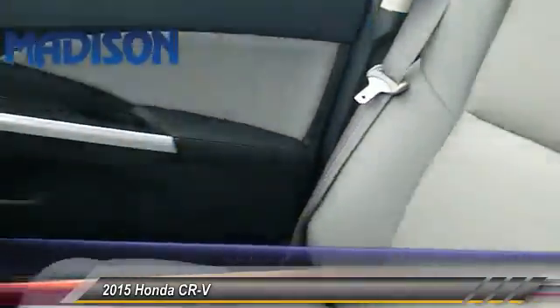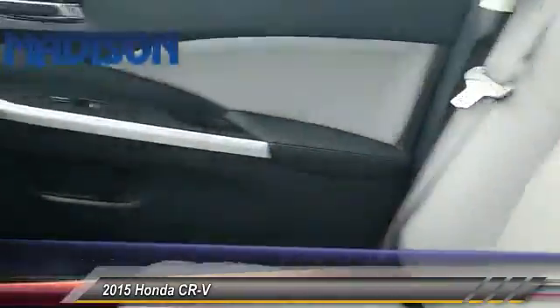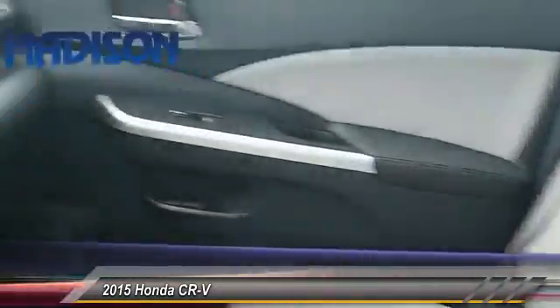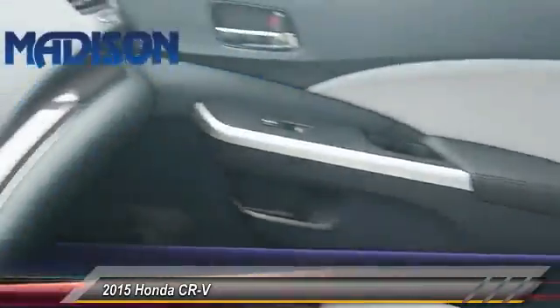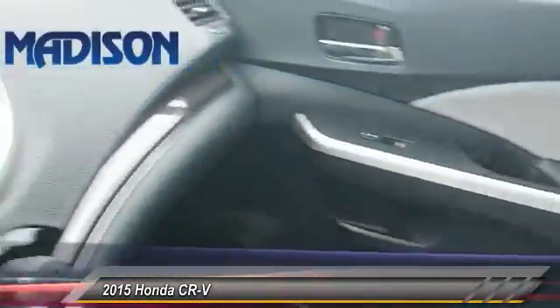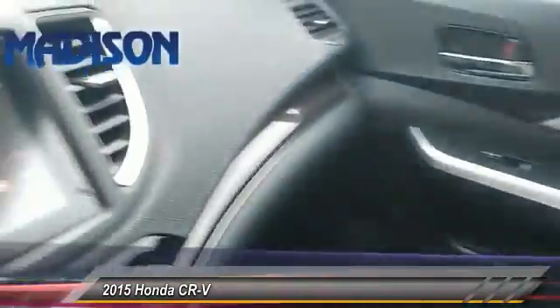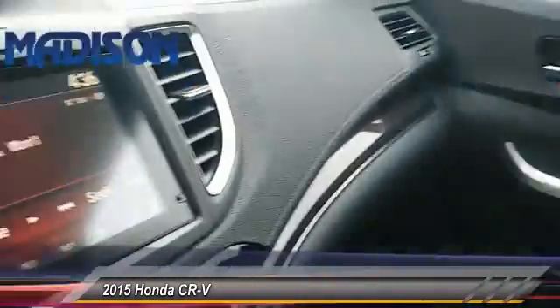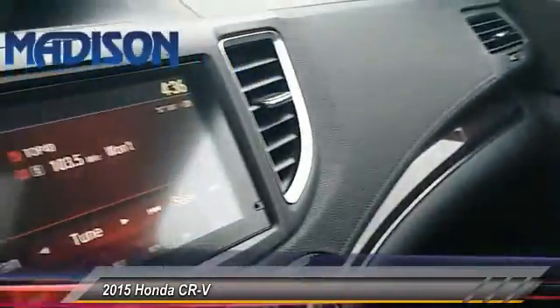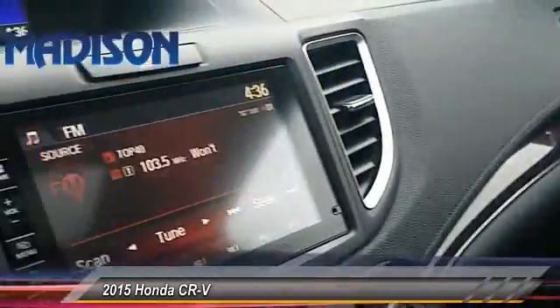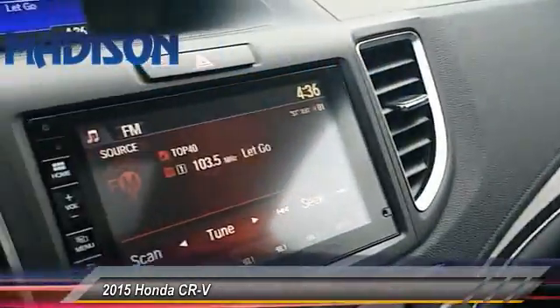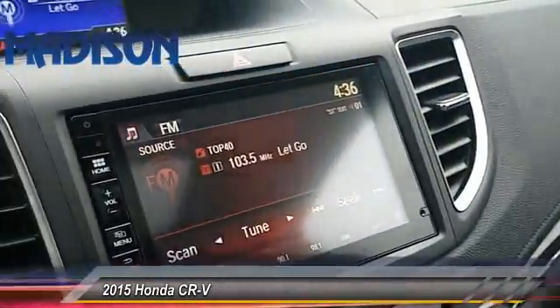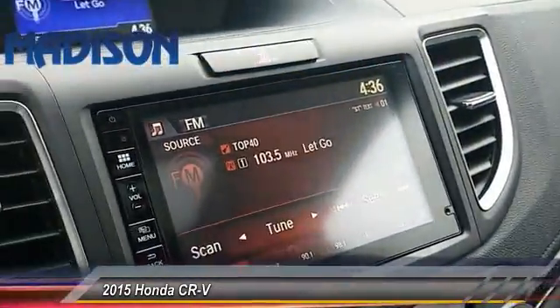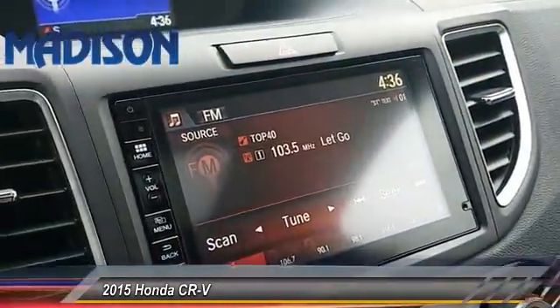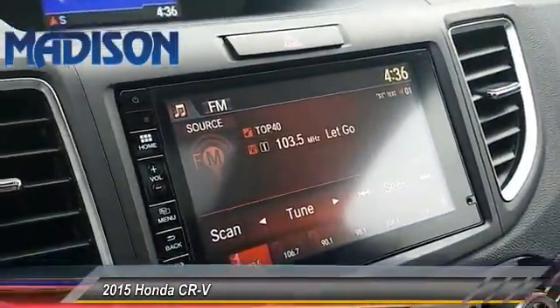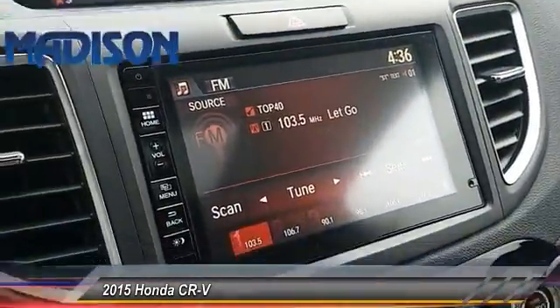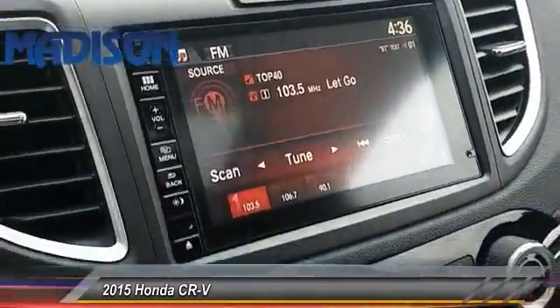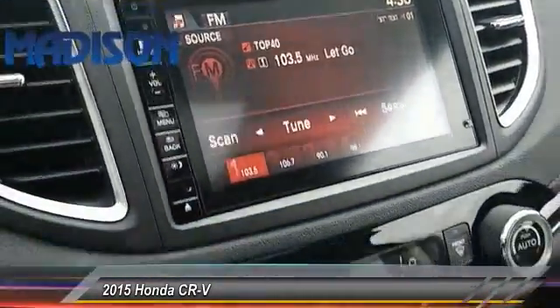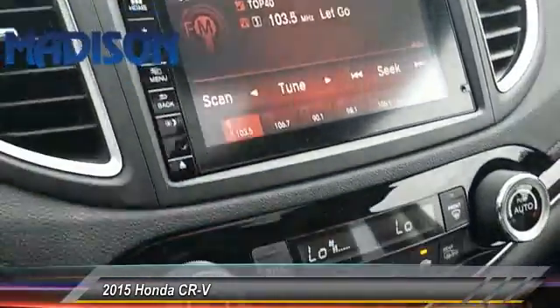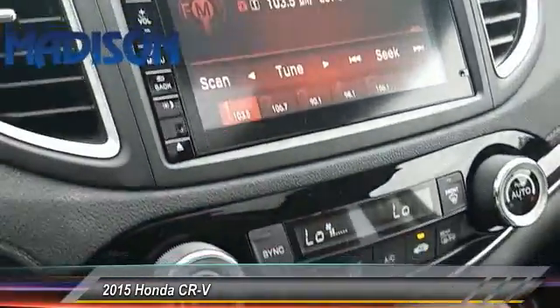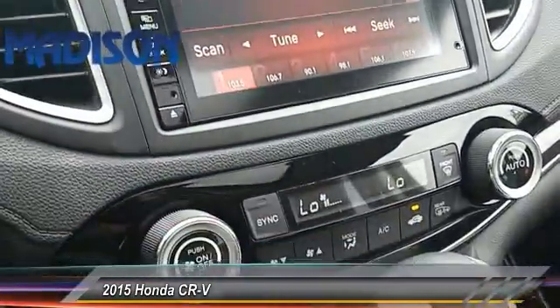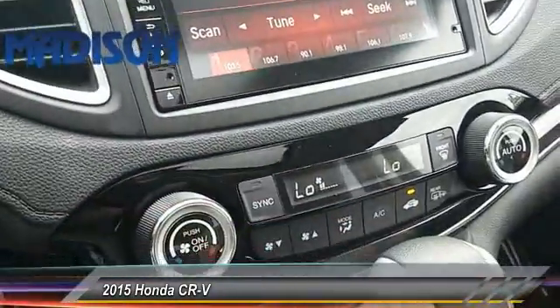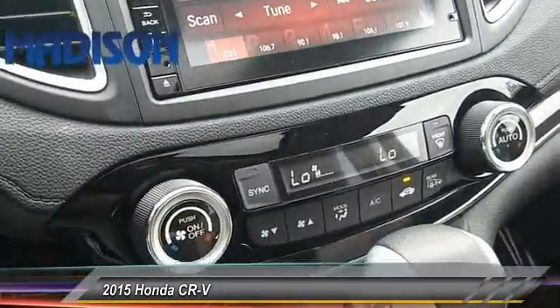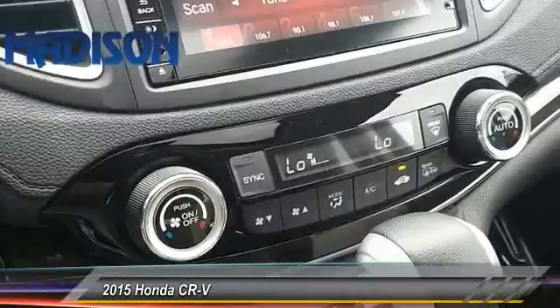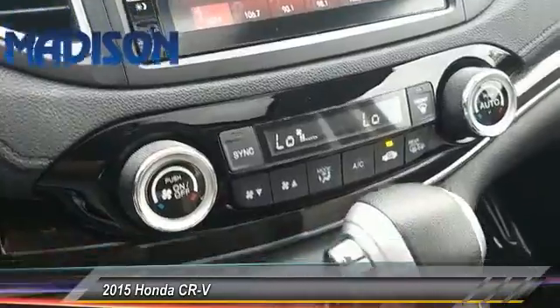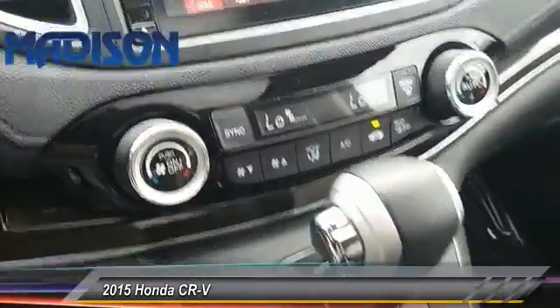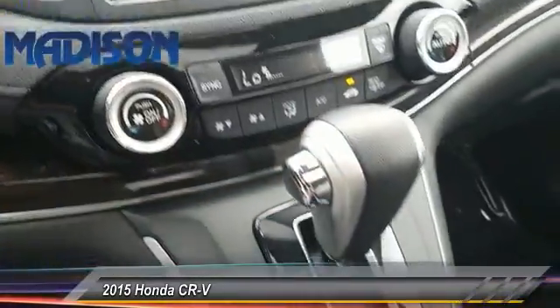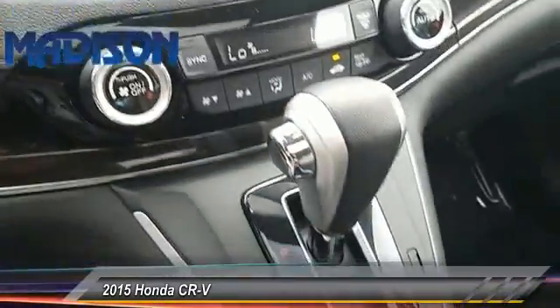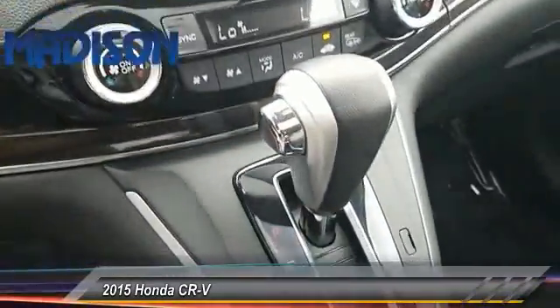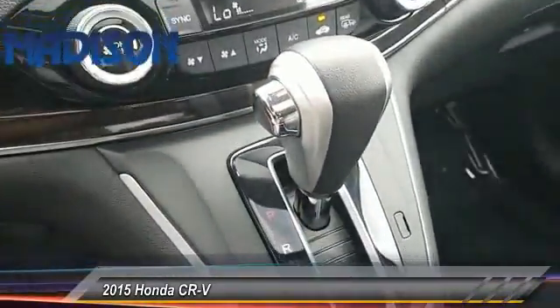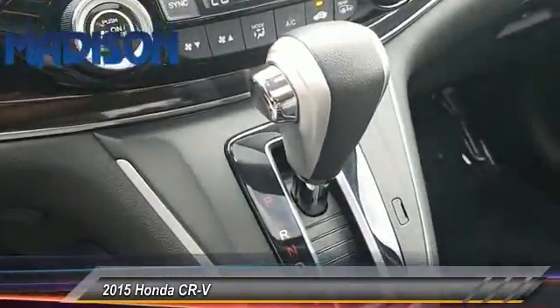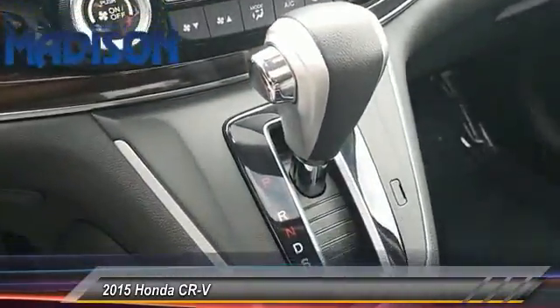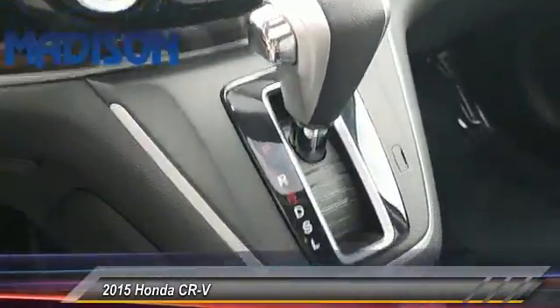Steering wheel audio control, Bluetooth, leather-wrapped steering wheel, and driver airbag.